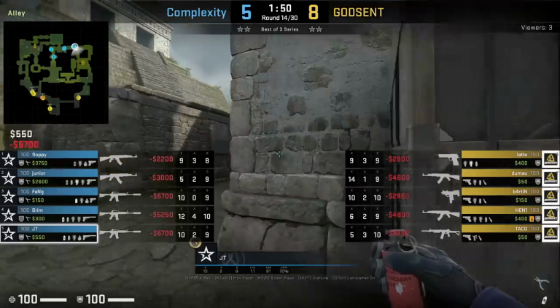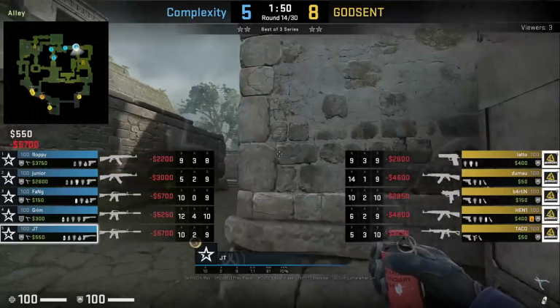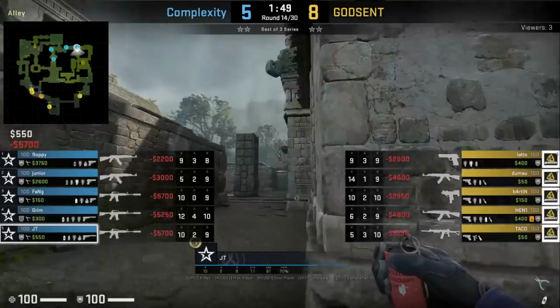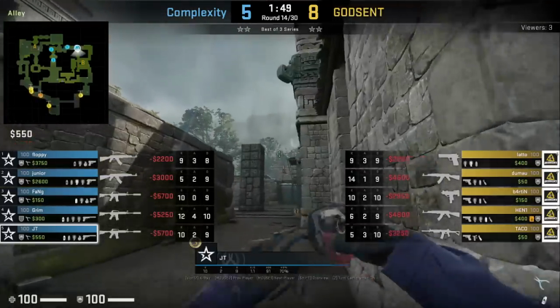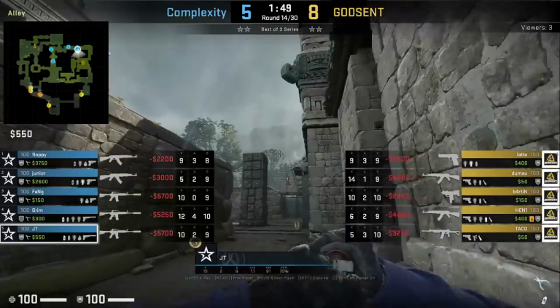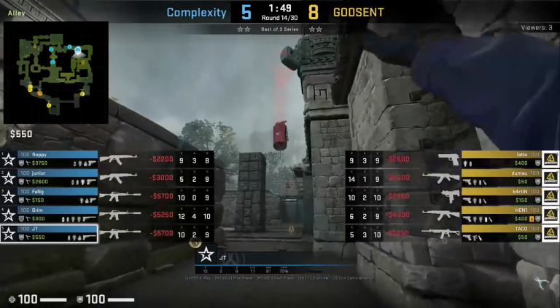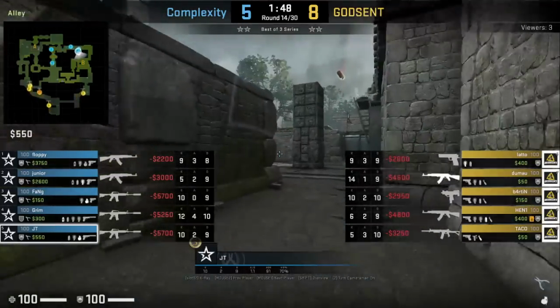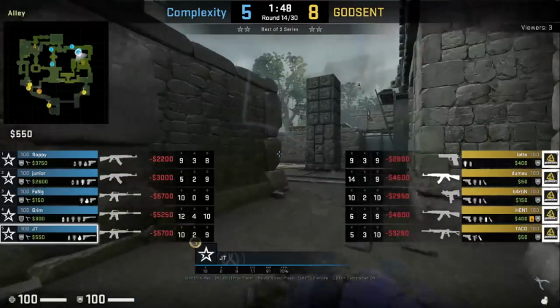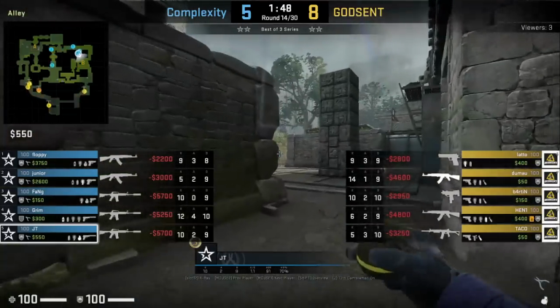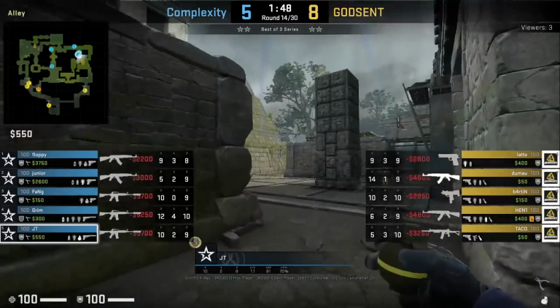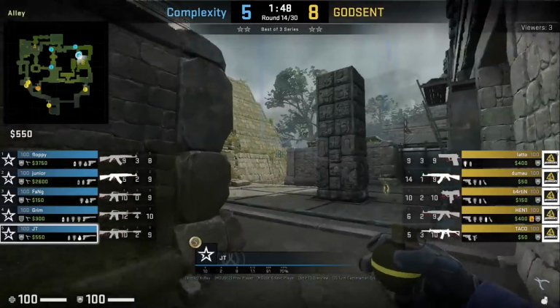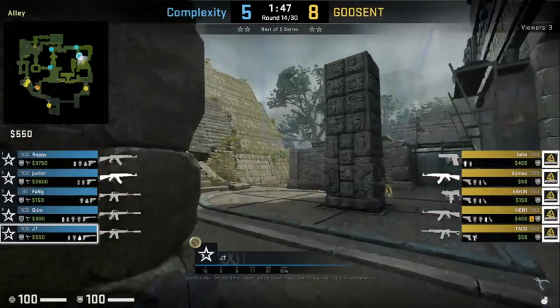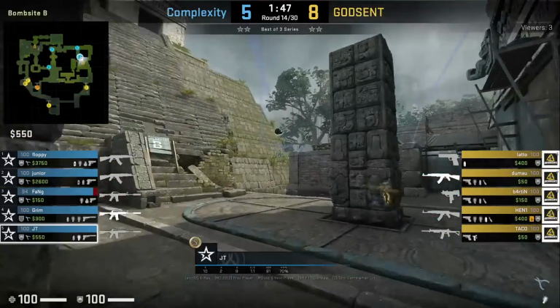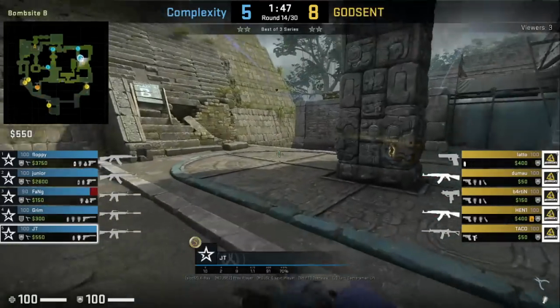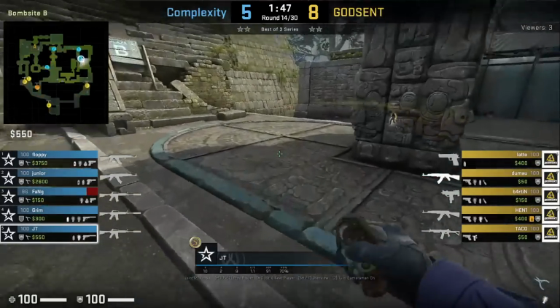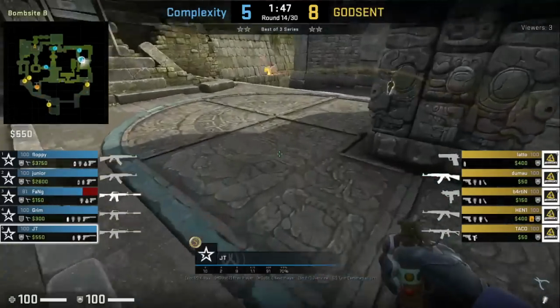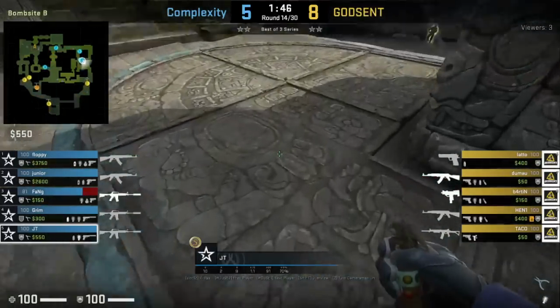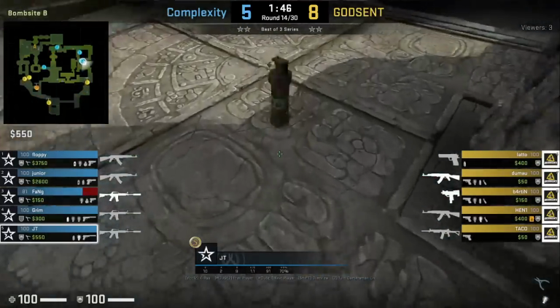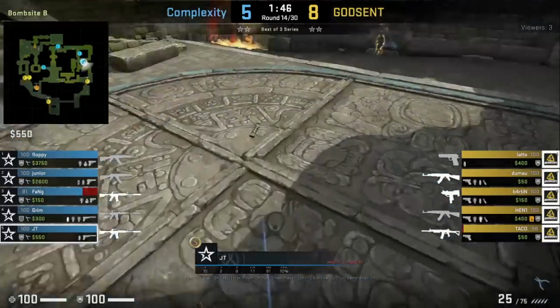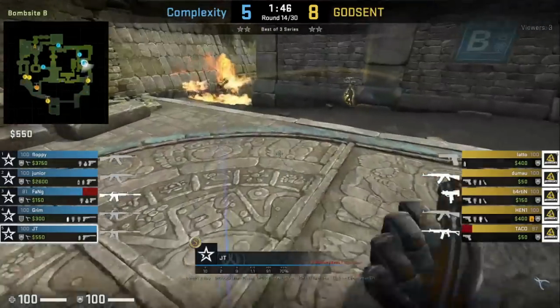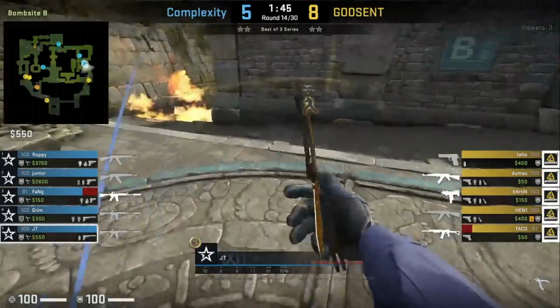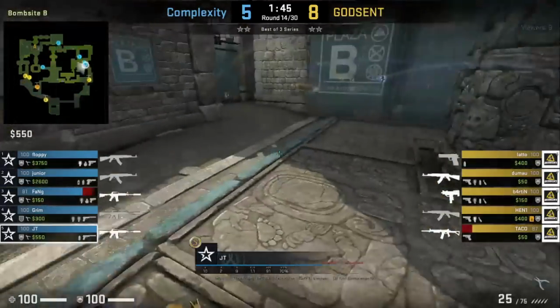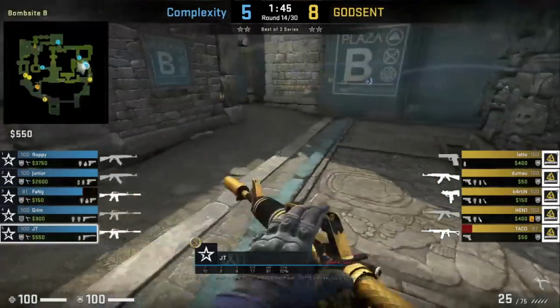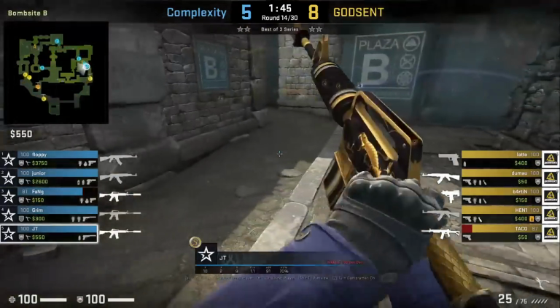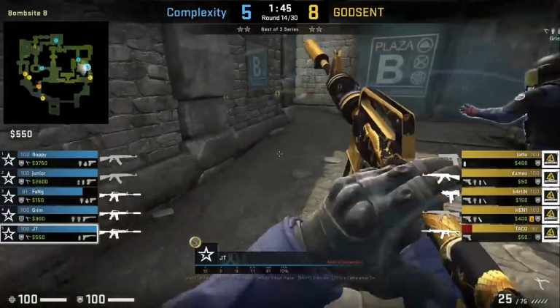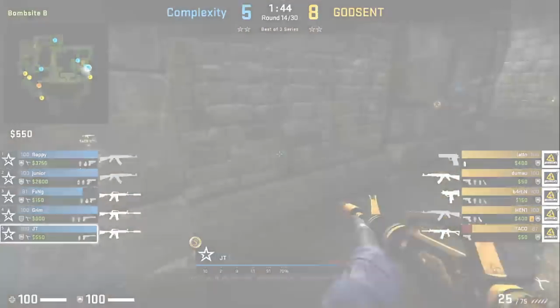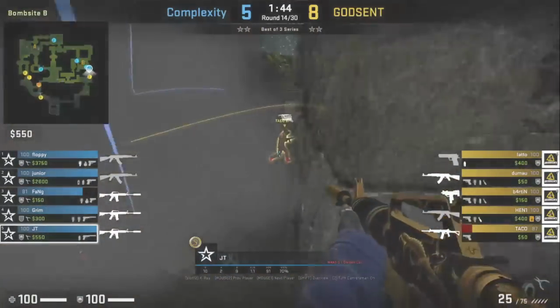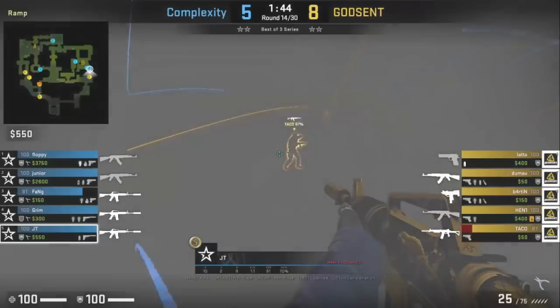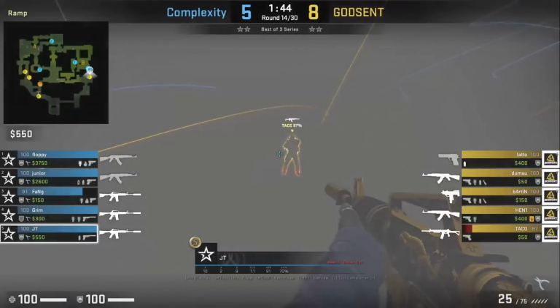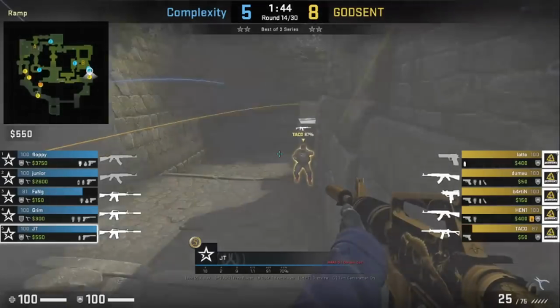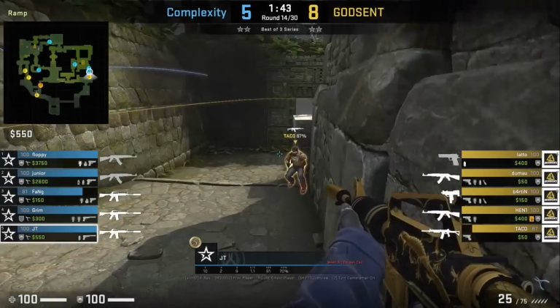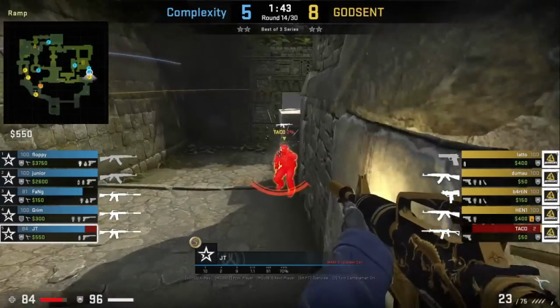JT rushing banana will maul lane, nade banana, and throws a flash off the ground that blinds Taco, setting himself up for the frag.